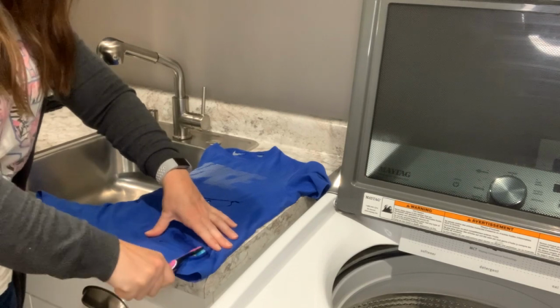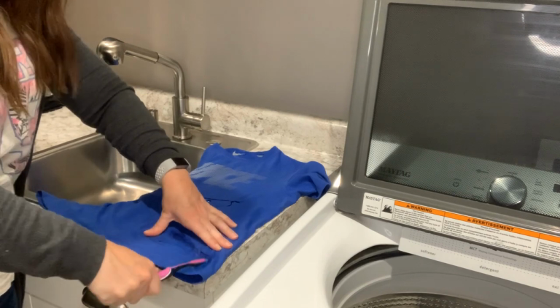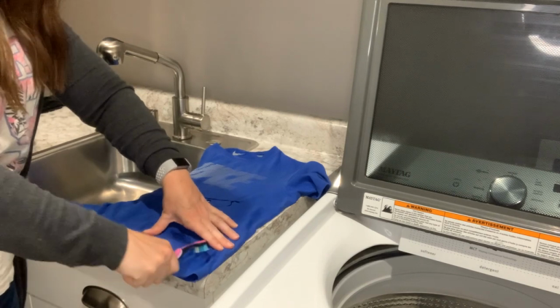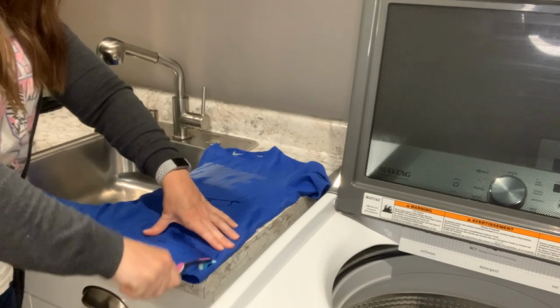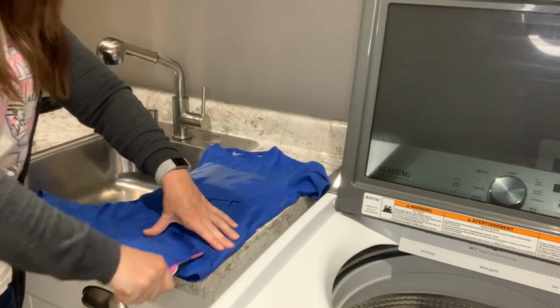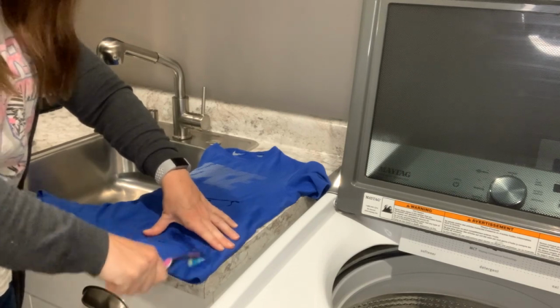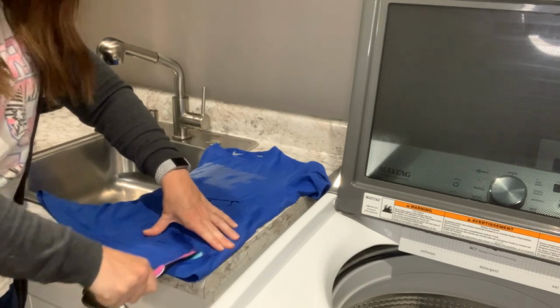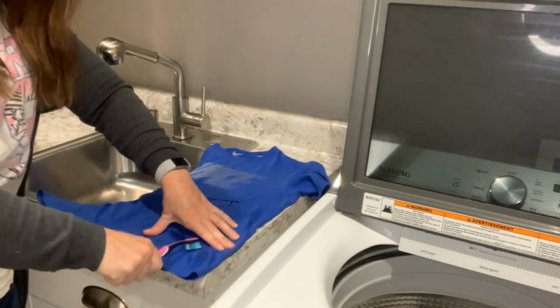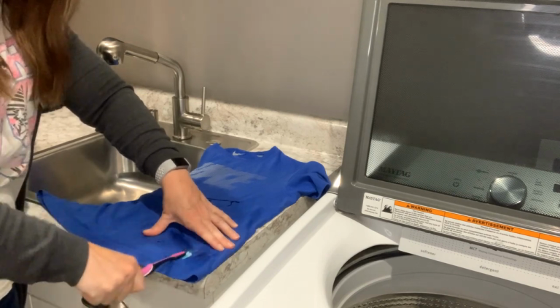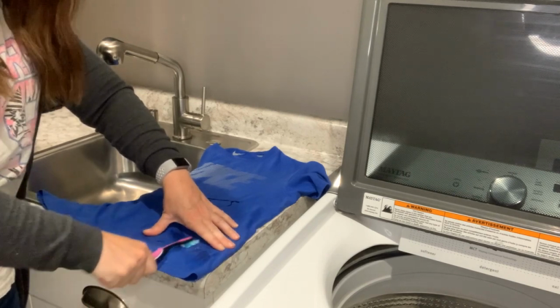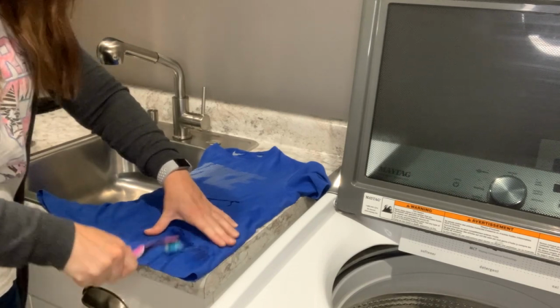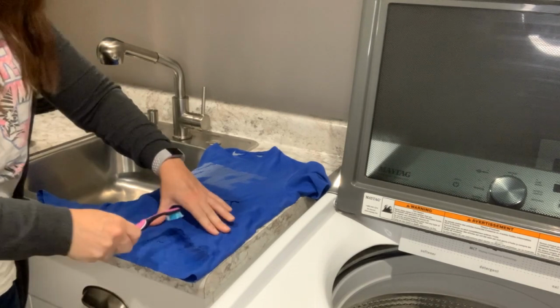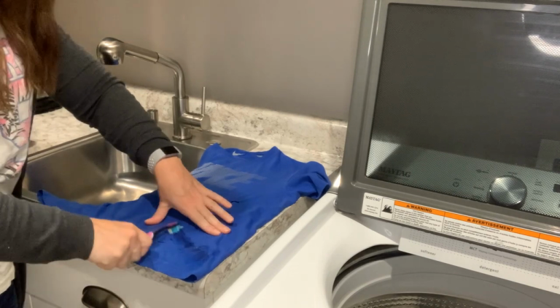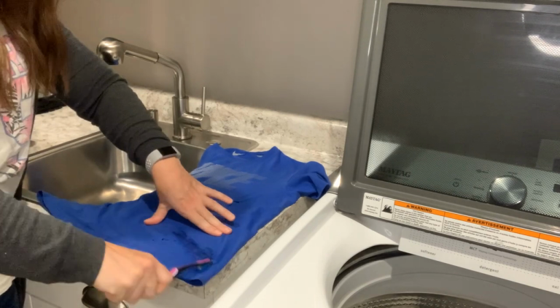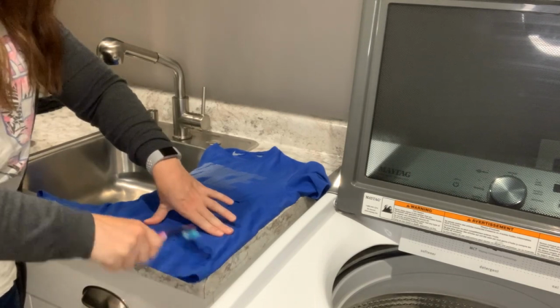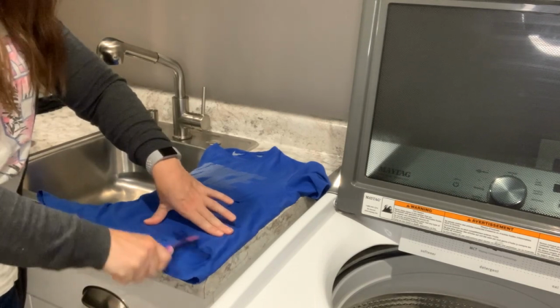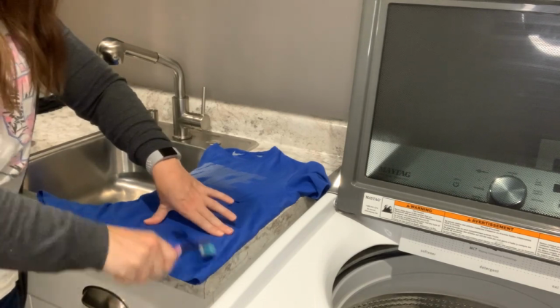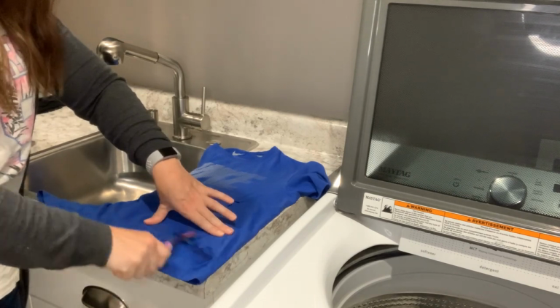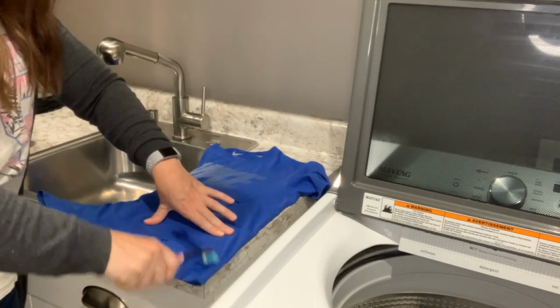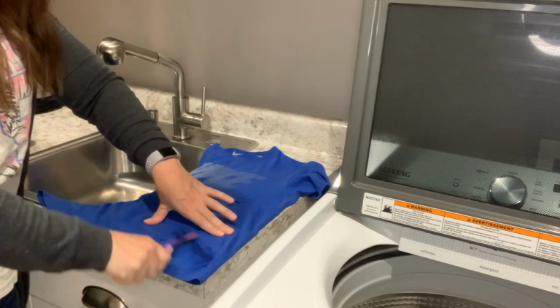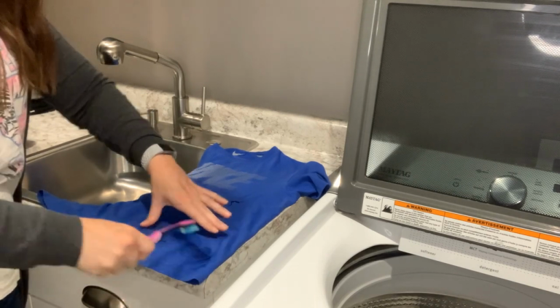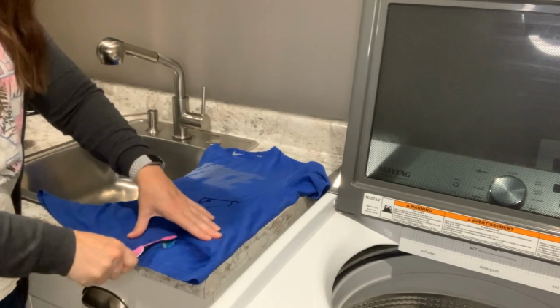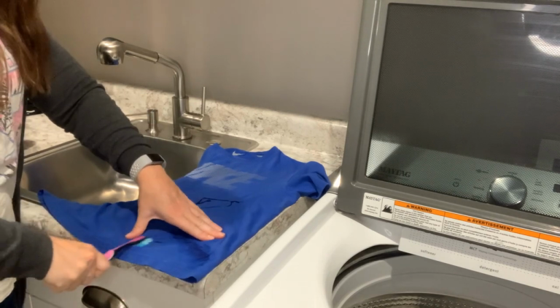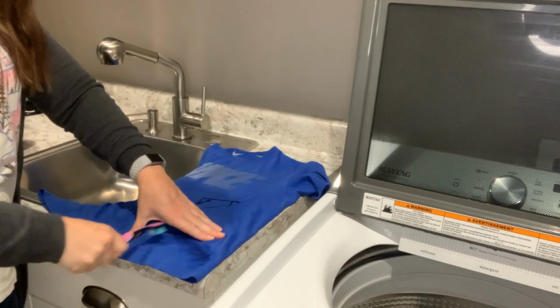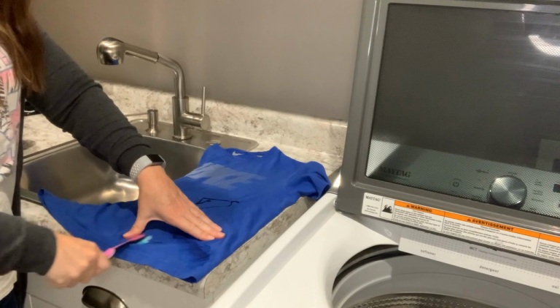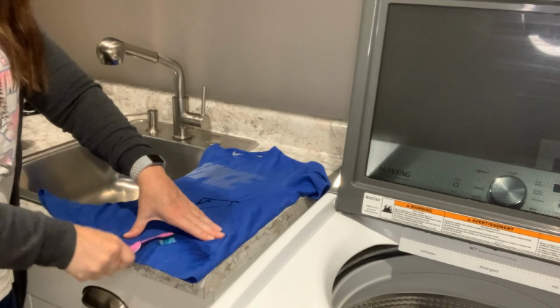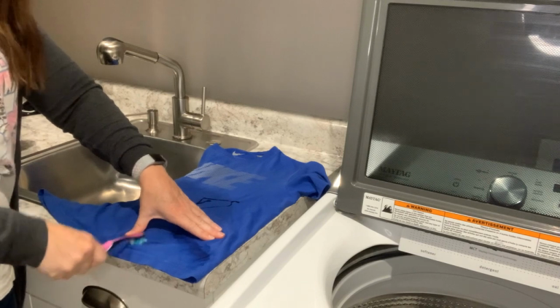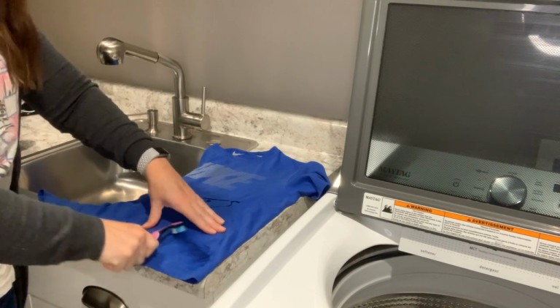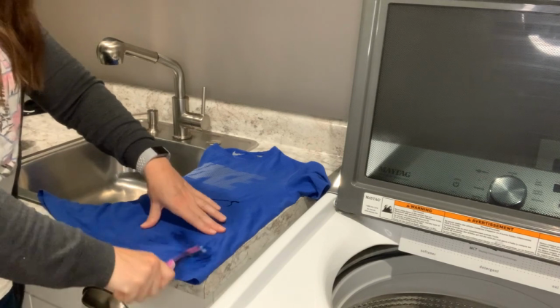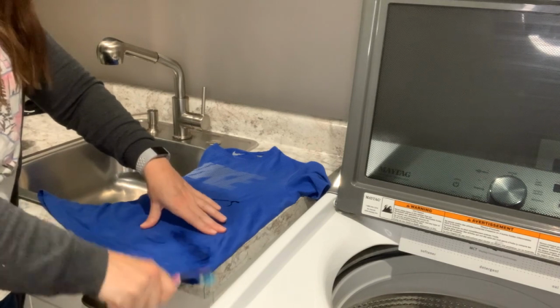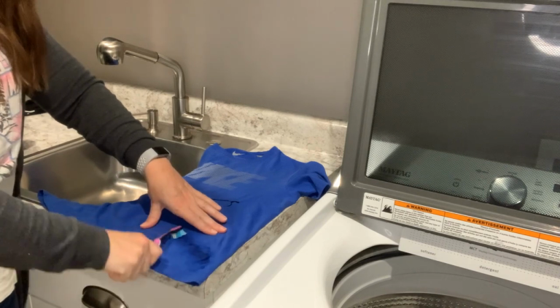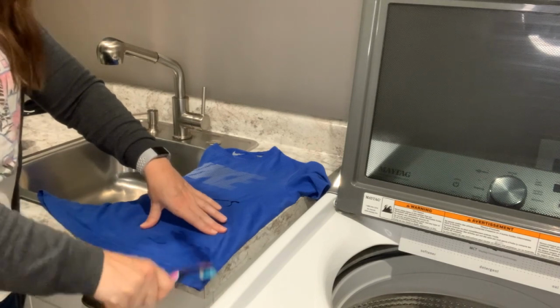Scrub it right in so that it can start working, and then you'll be amazed at the results.